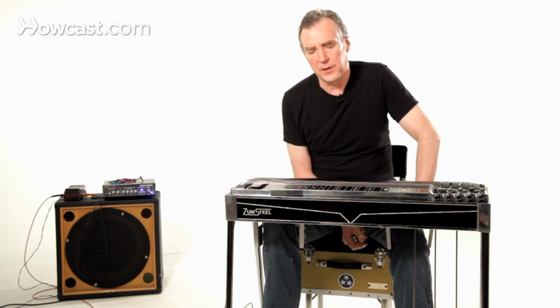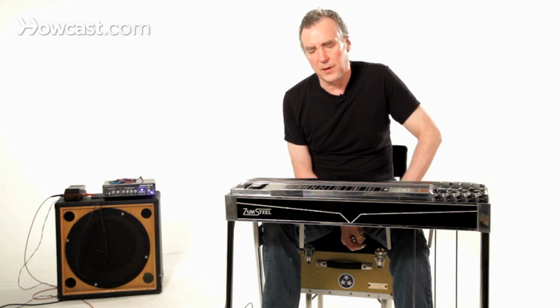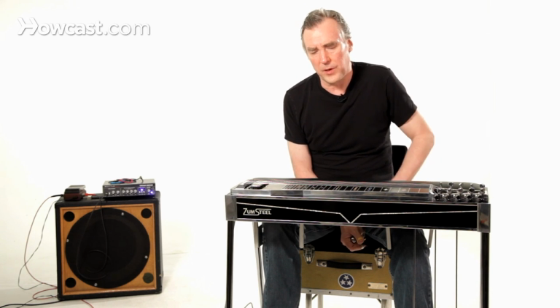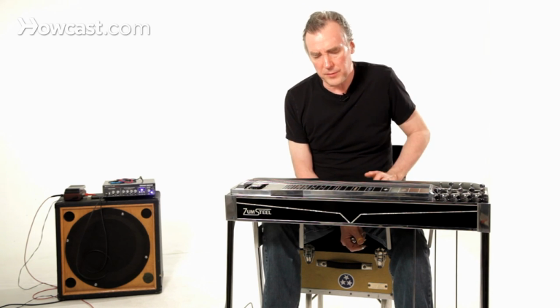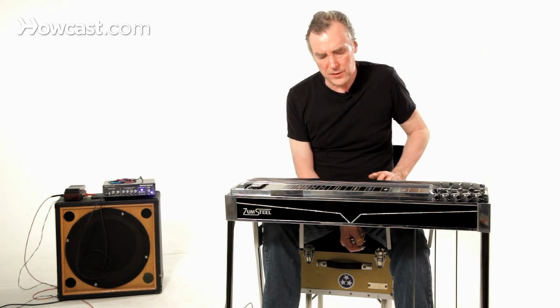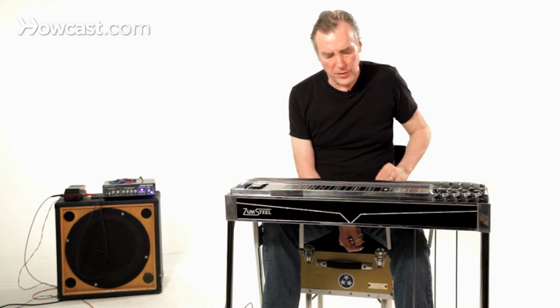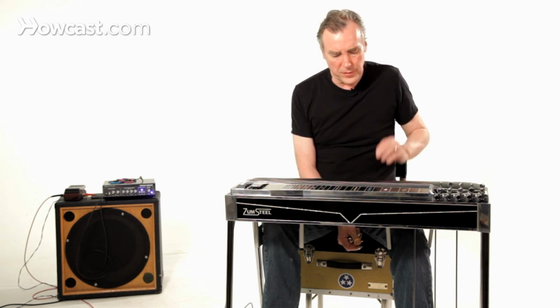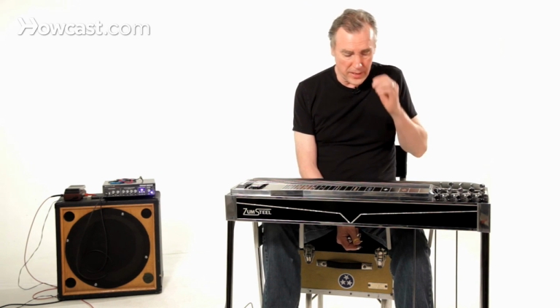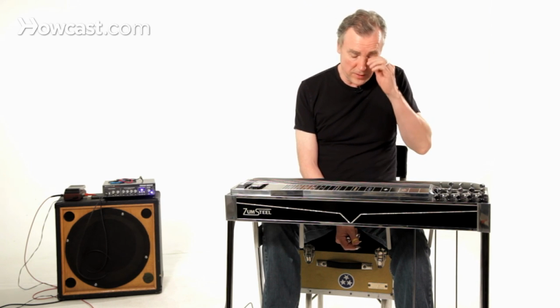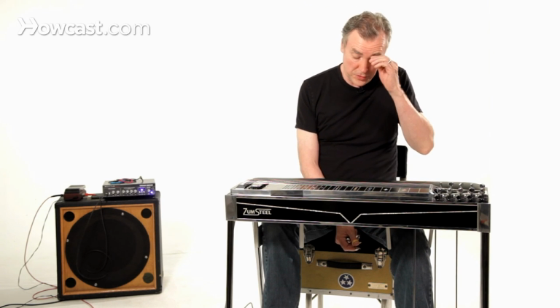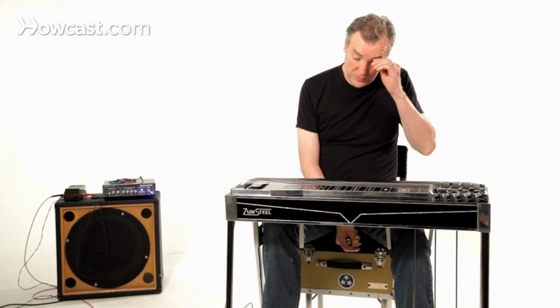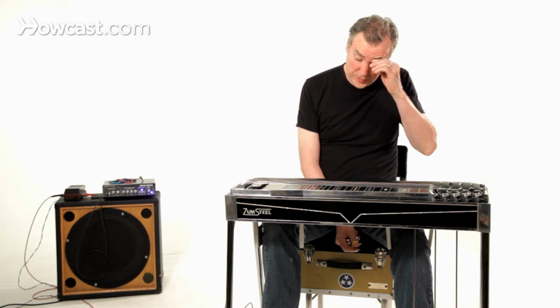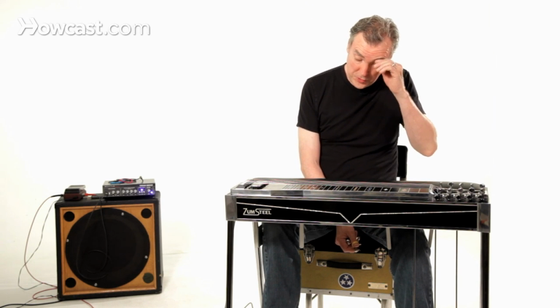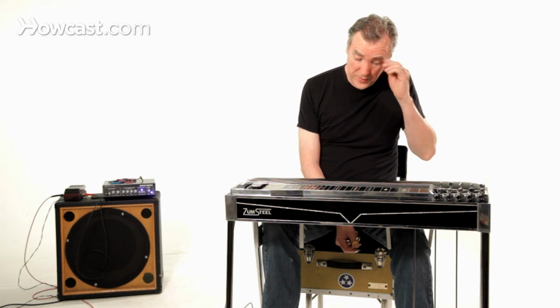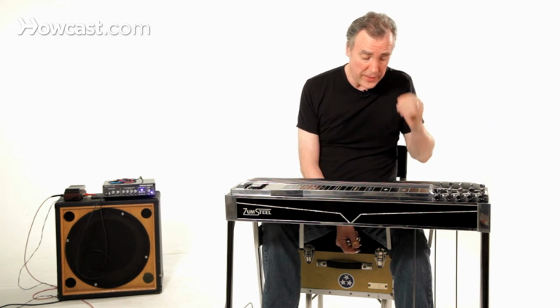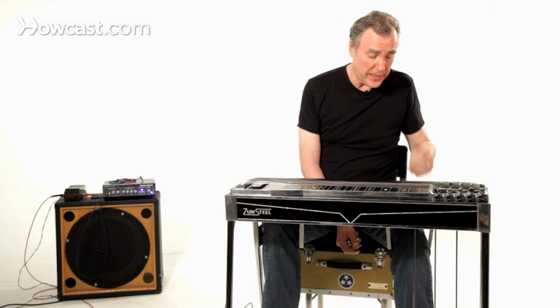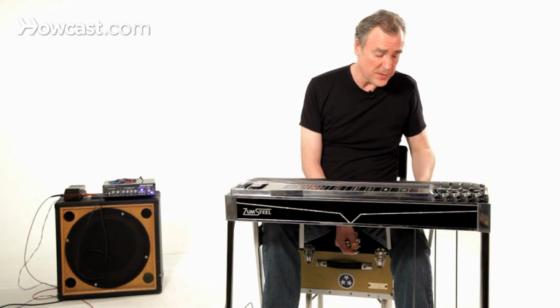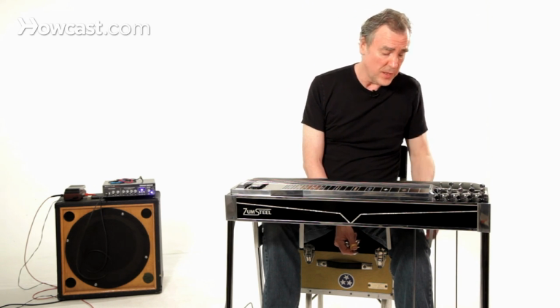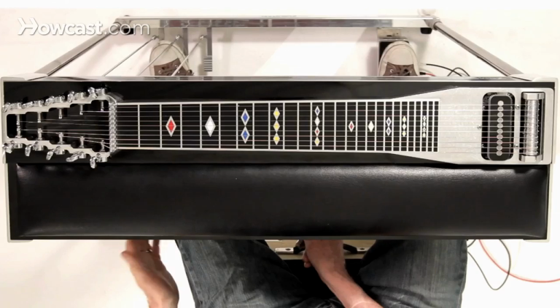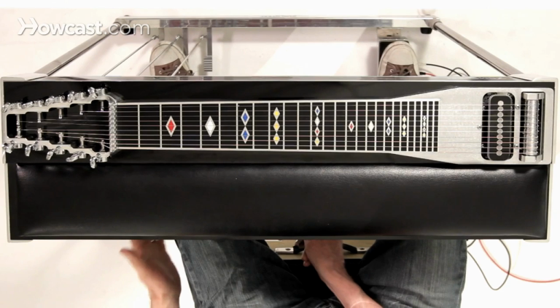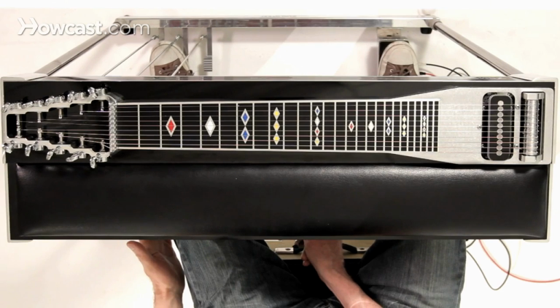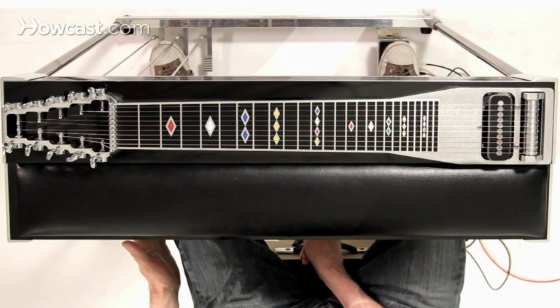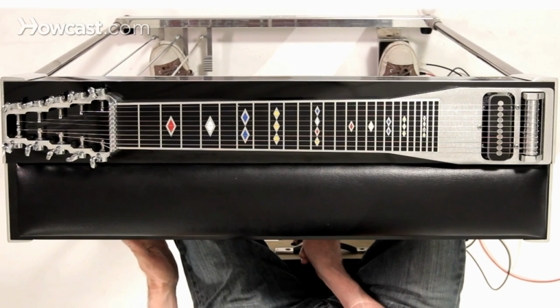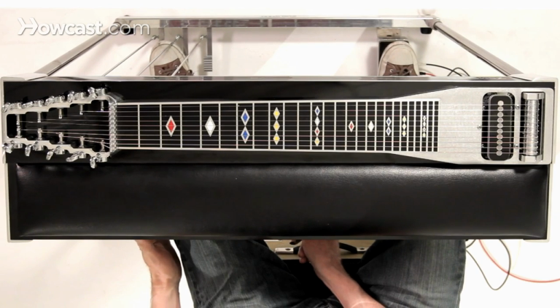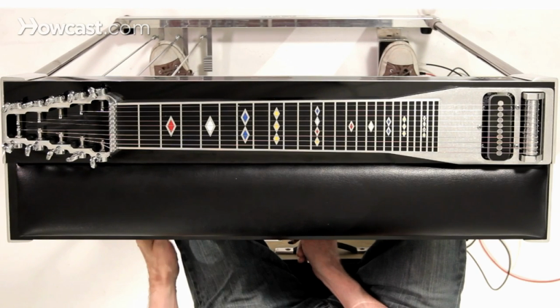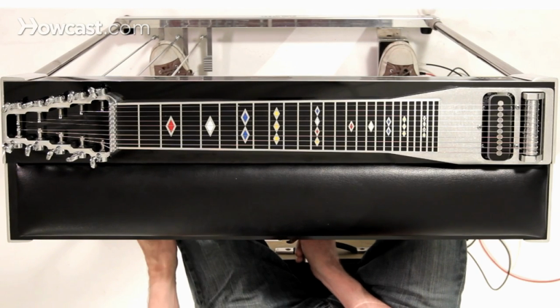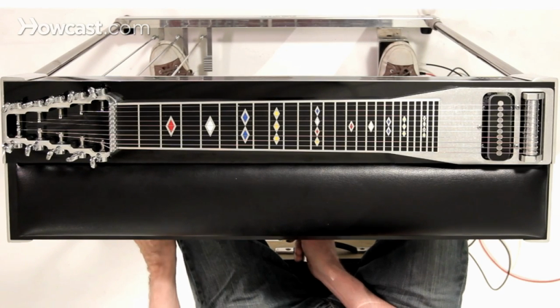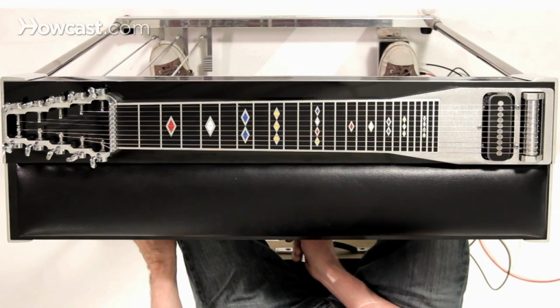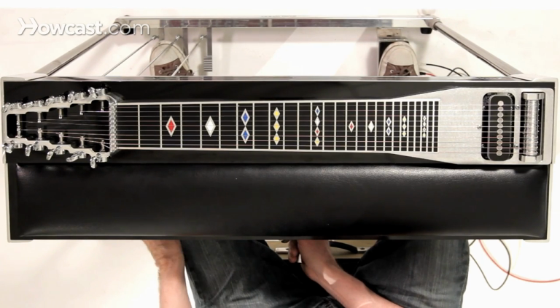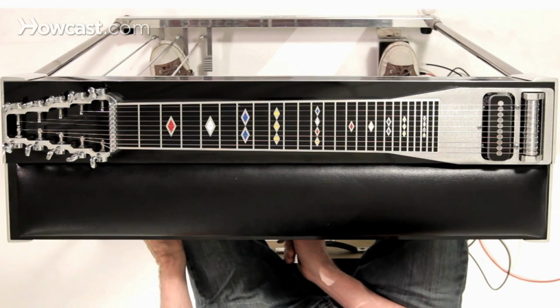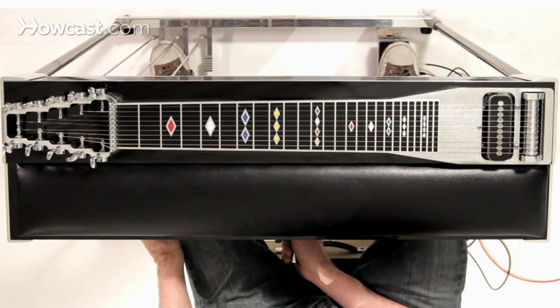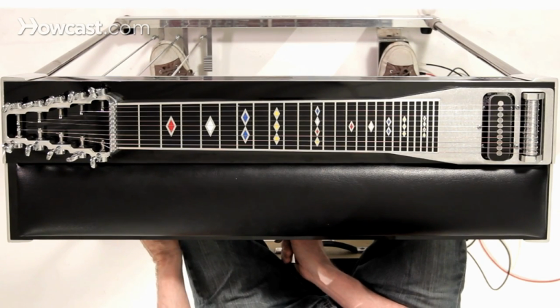Whatever guitar you get, you should be sure that it has at least three pedals and four knee levers.